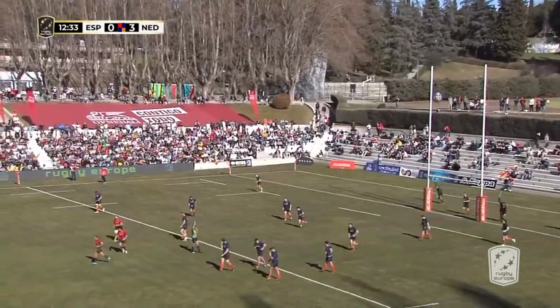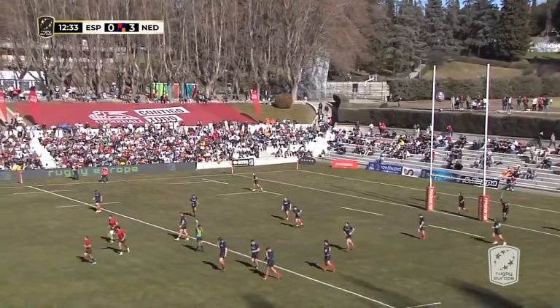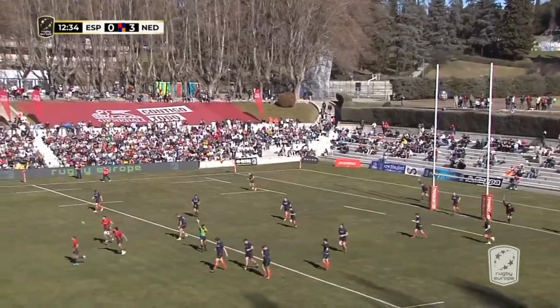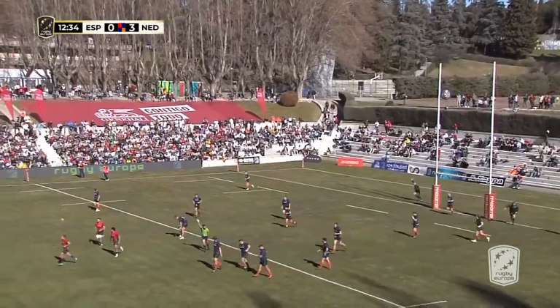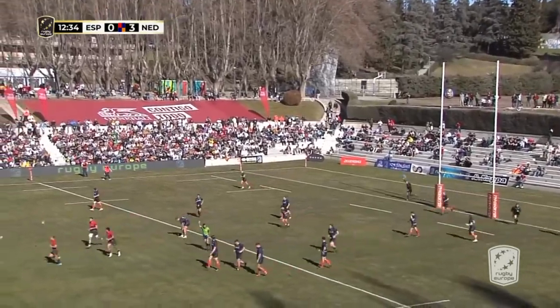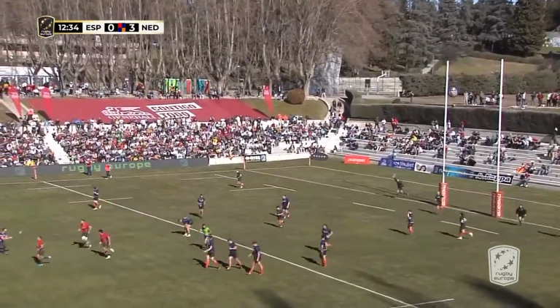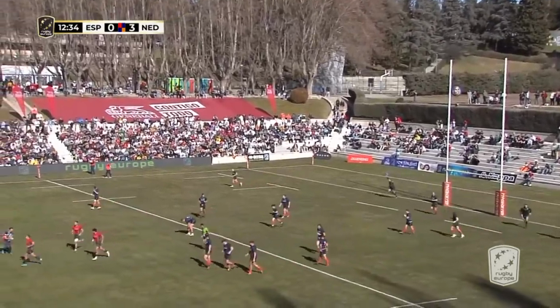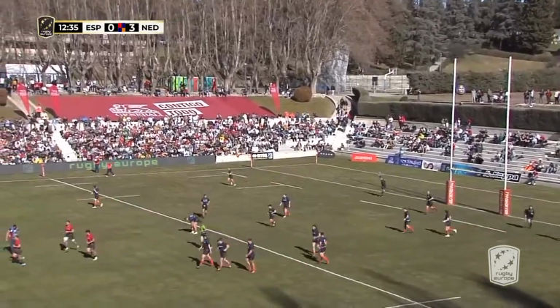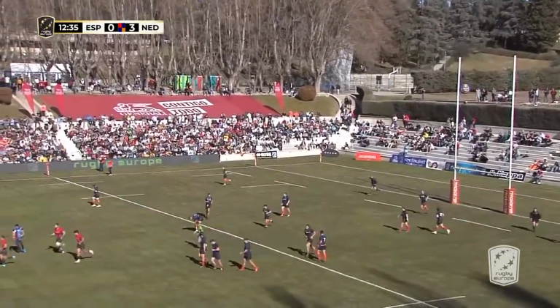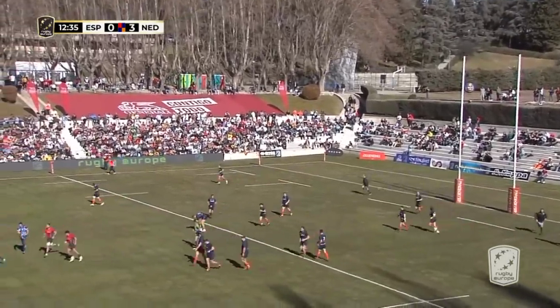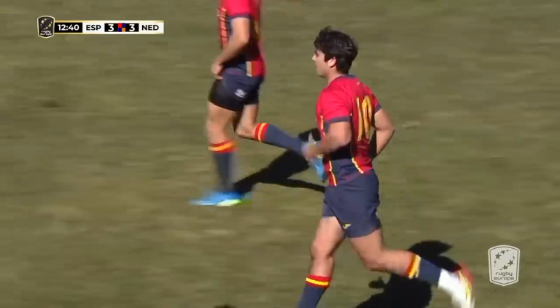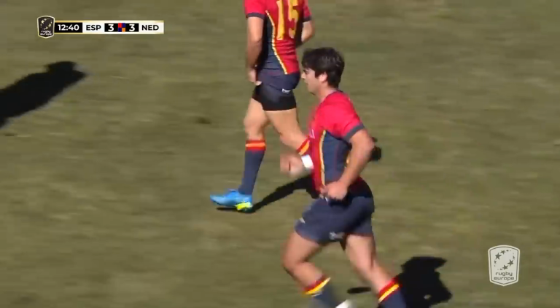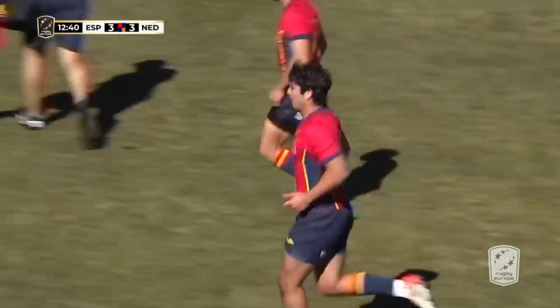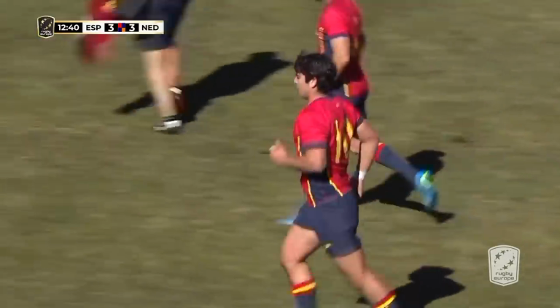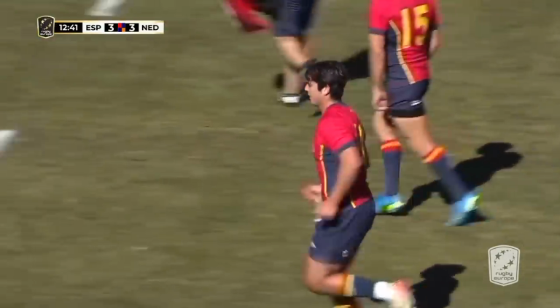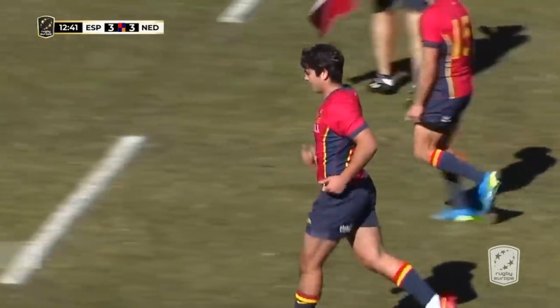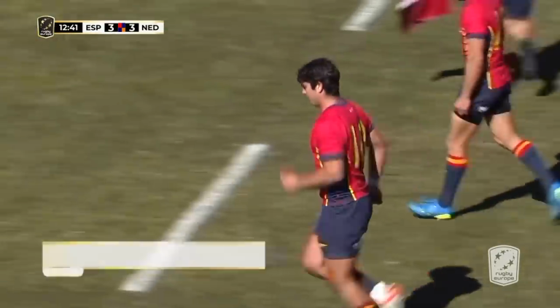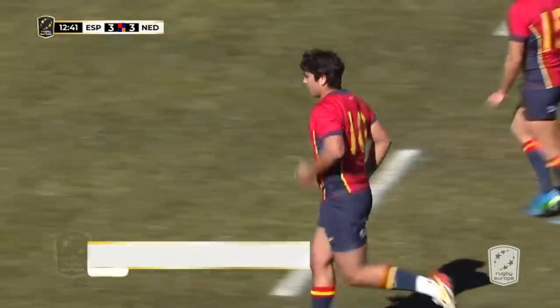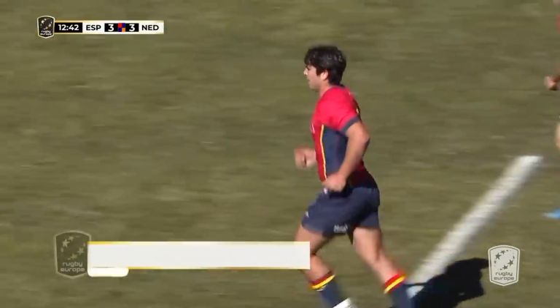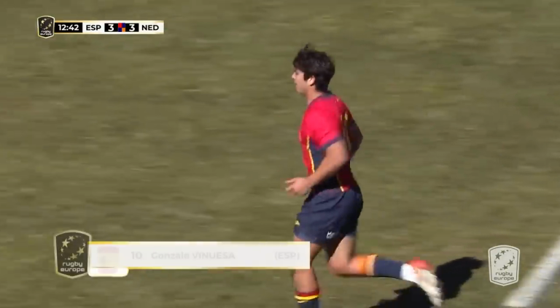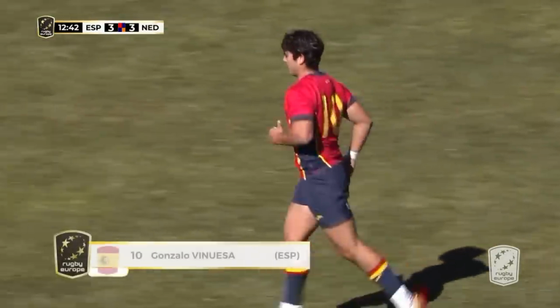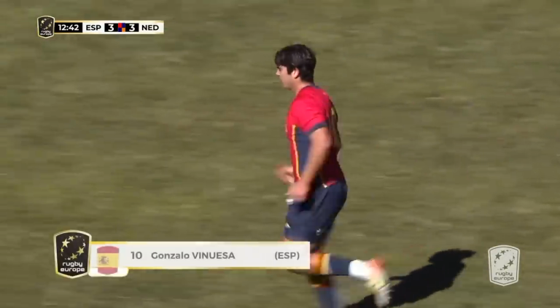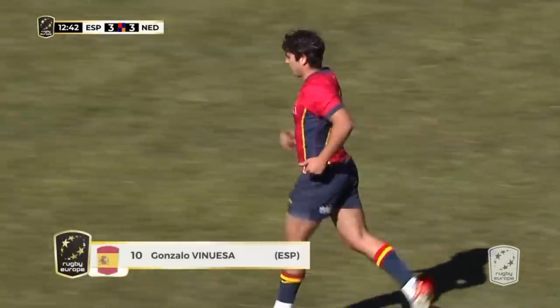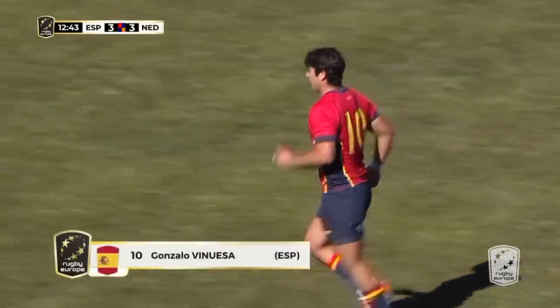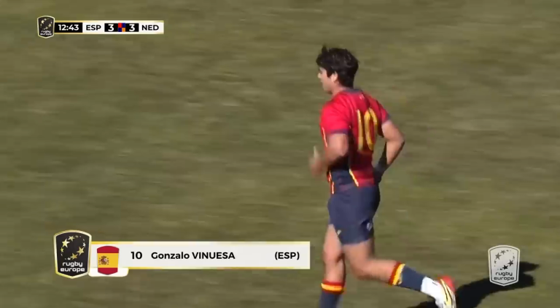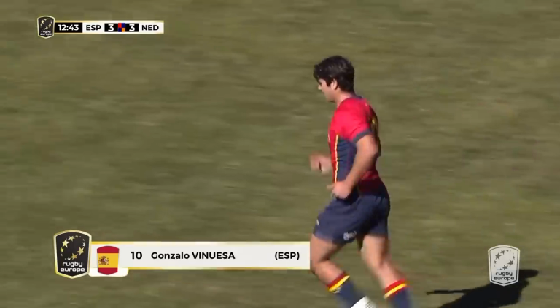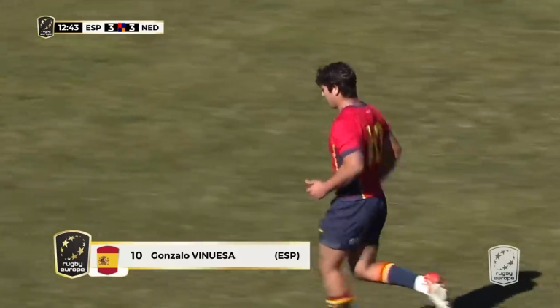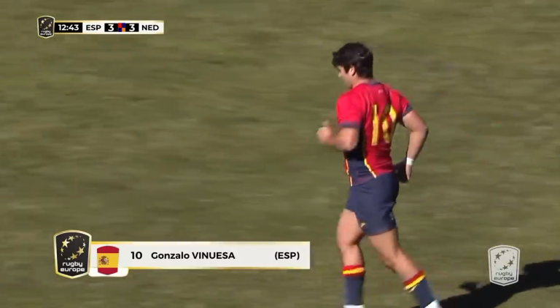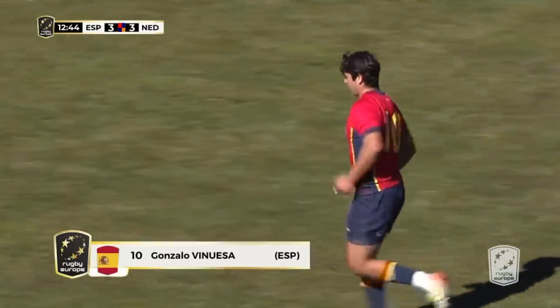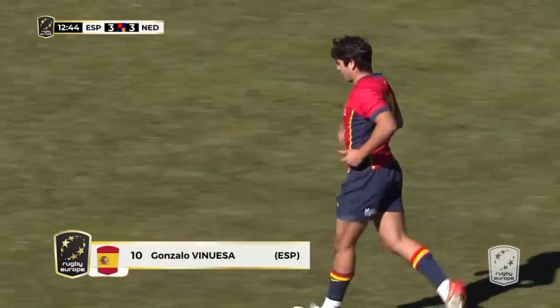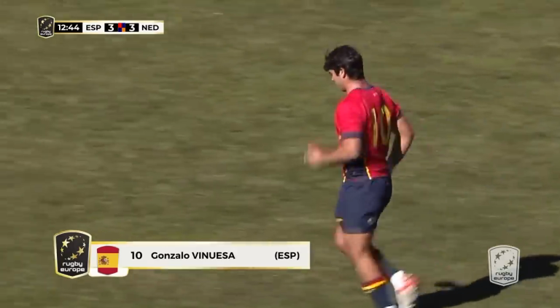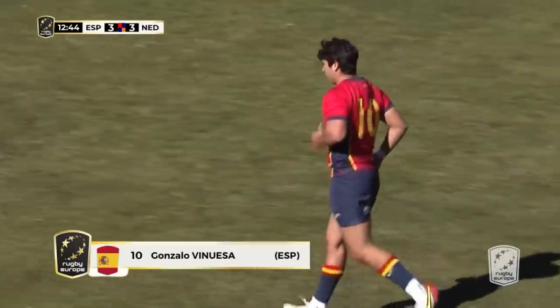They're a young pairing, and that does take time. They don't have many caps between them.